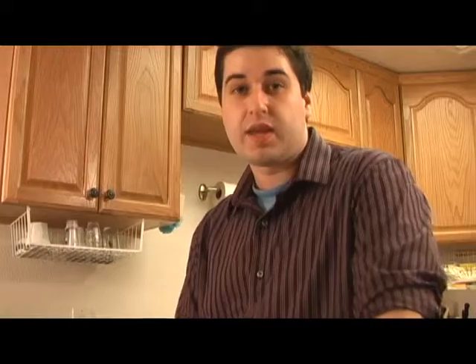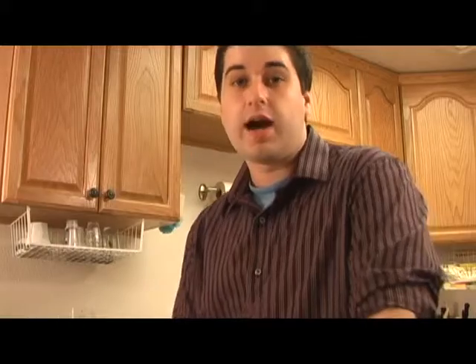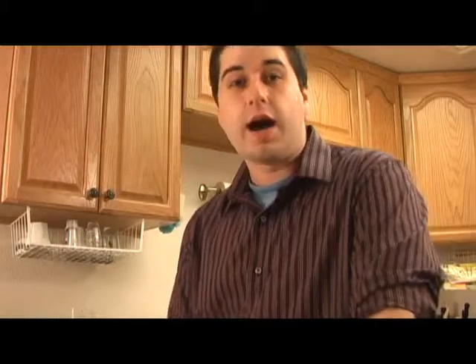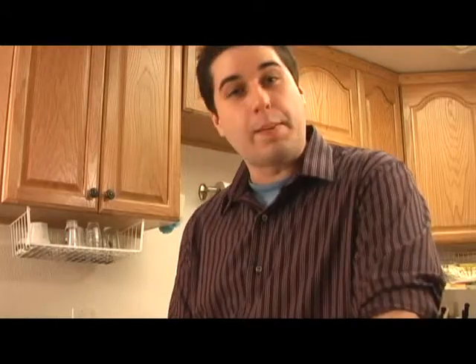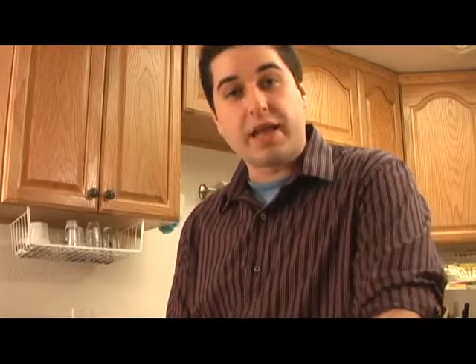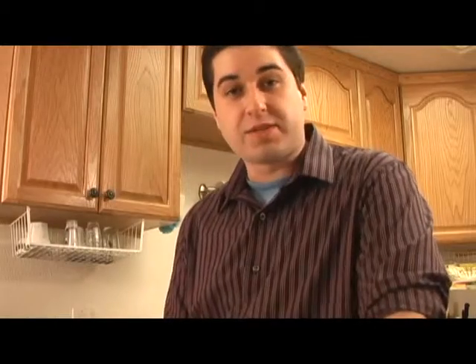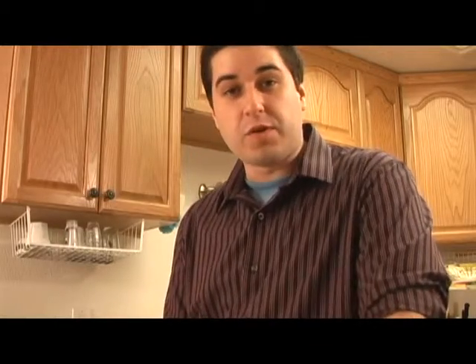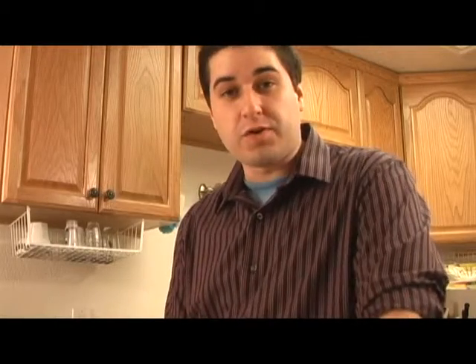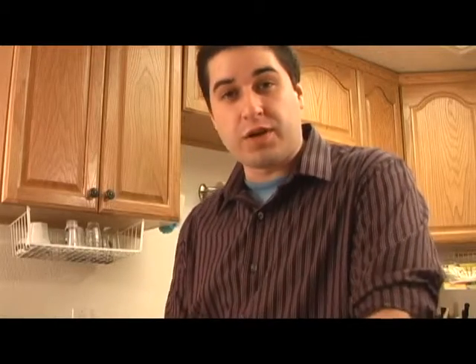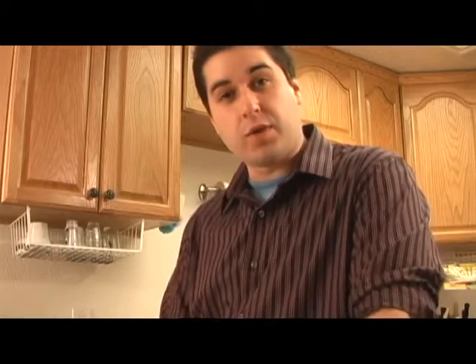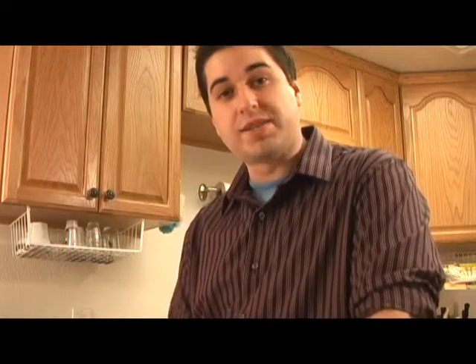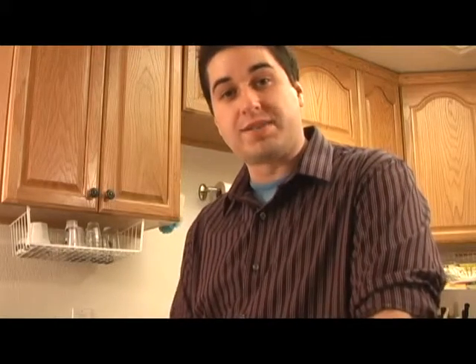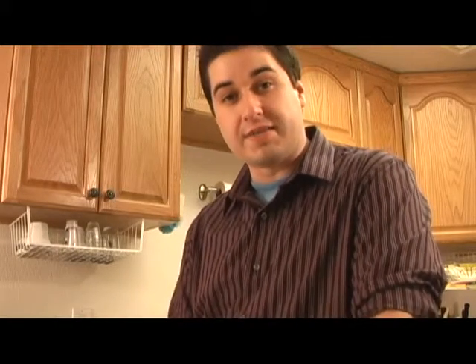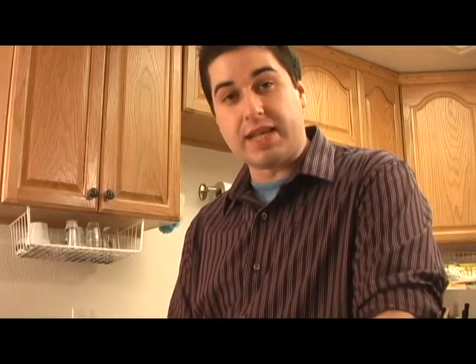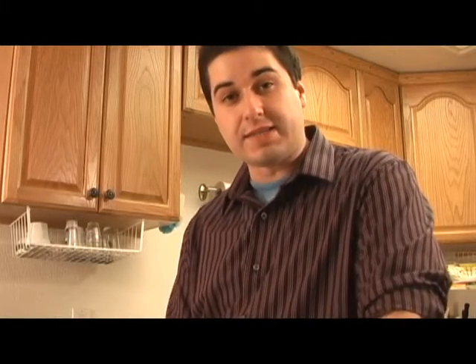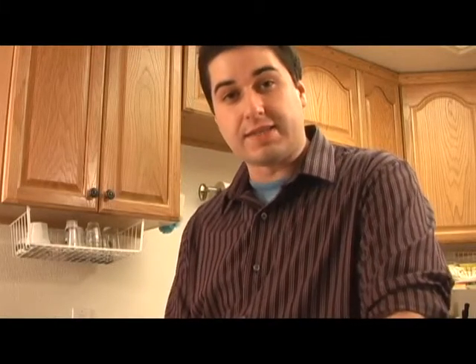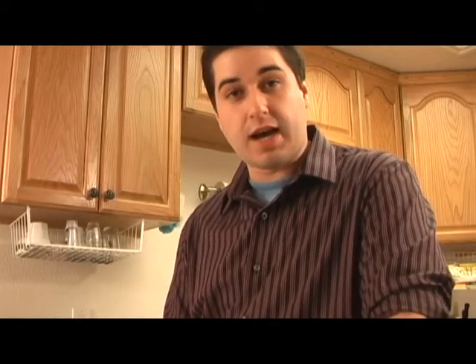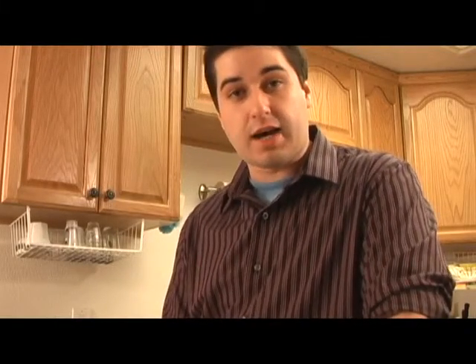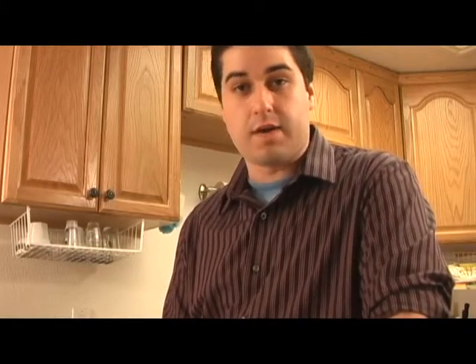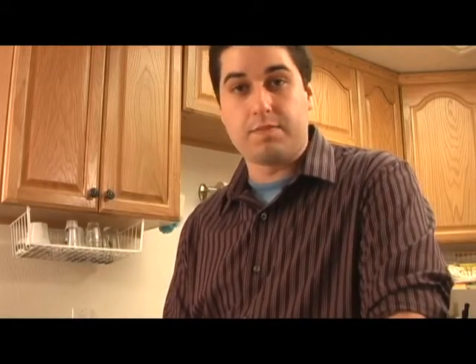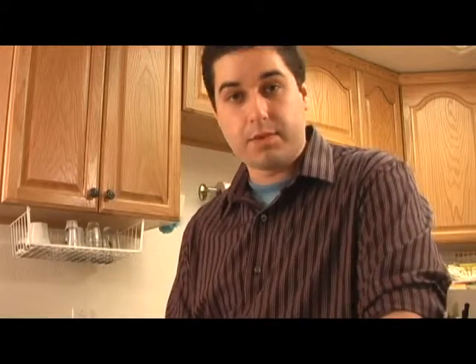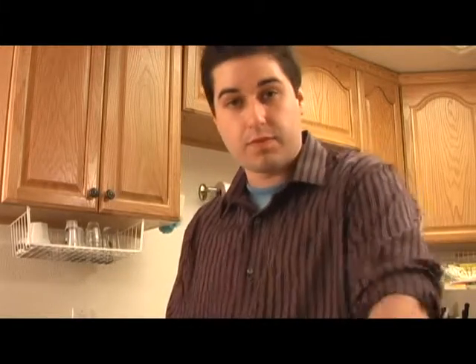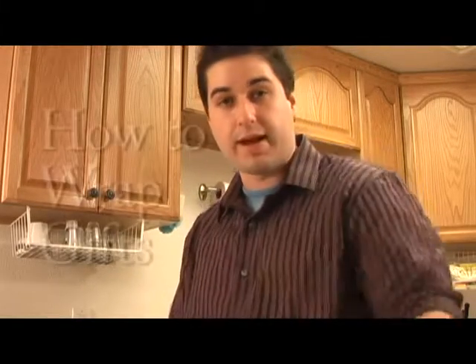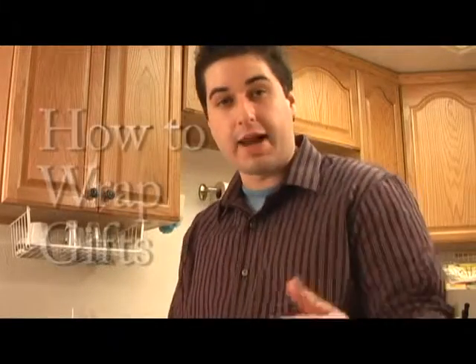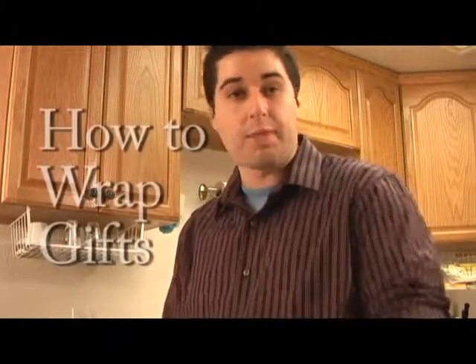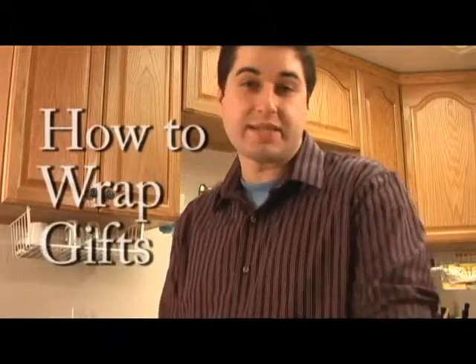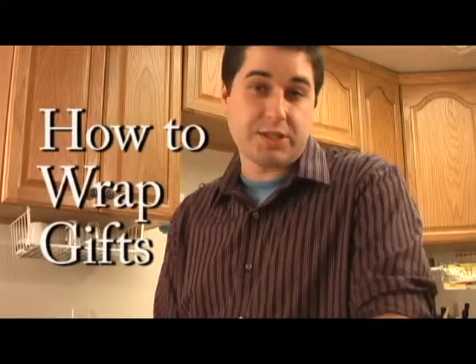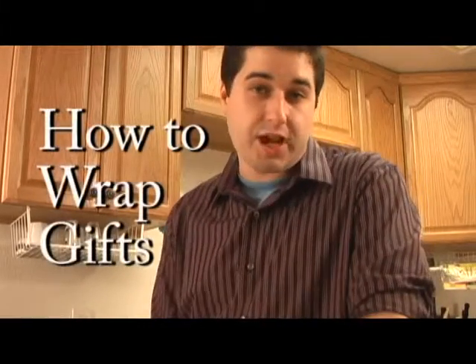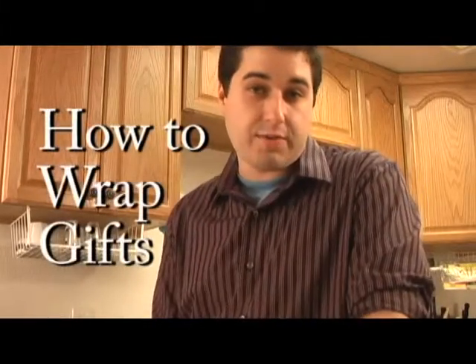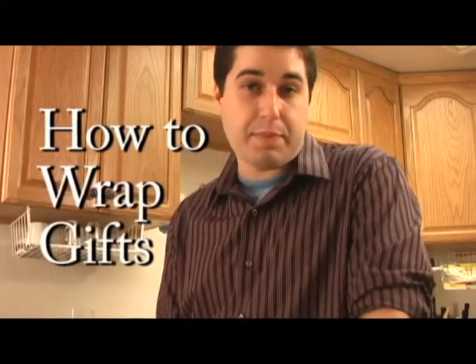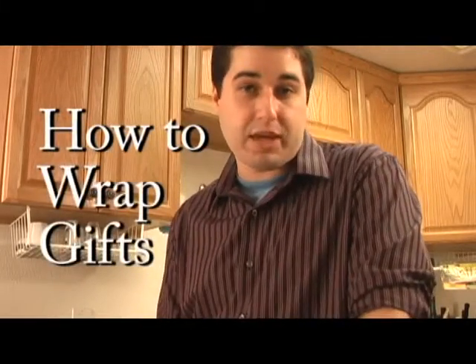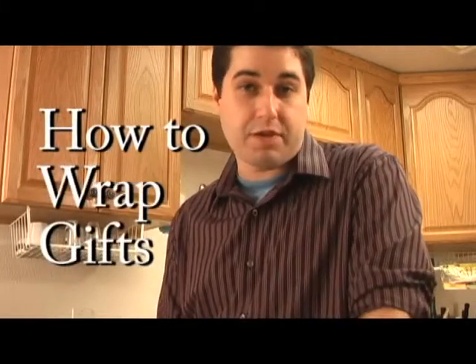I'm Alex Stouffer and you're watching TVLesson.com. Right now I'm going to teach you how to wrap a gift.